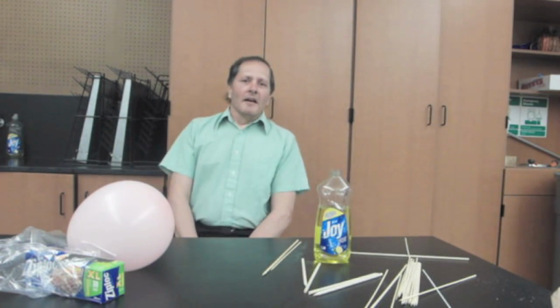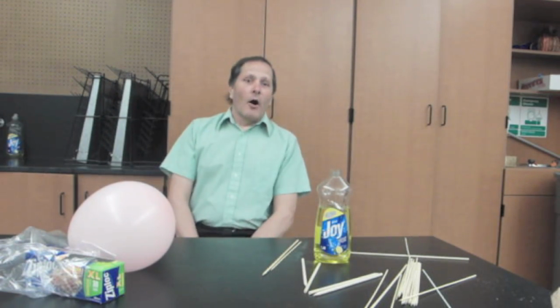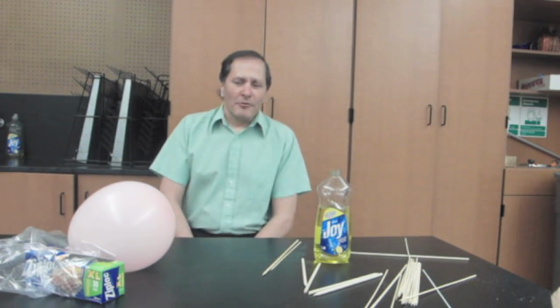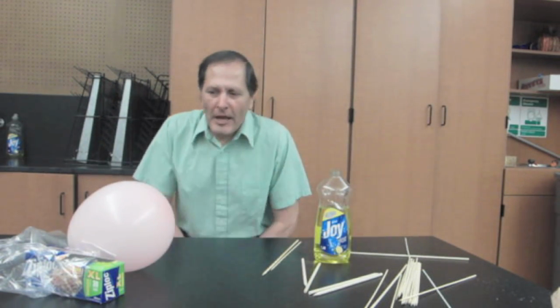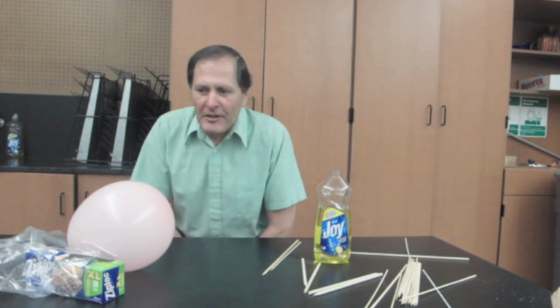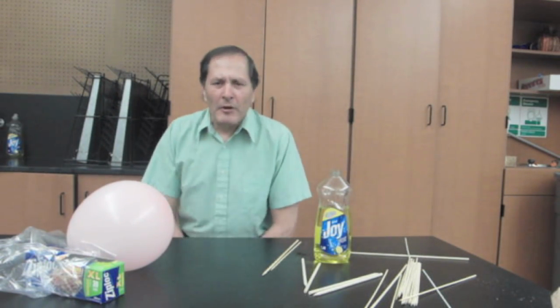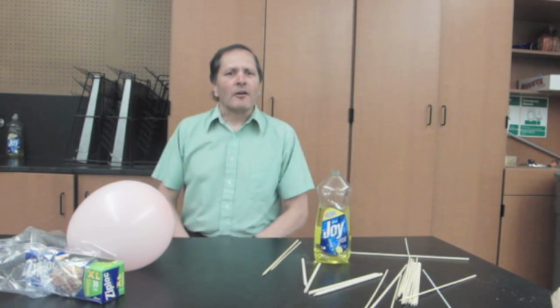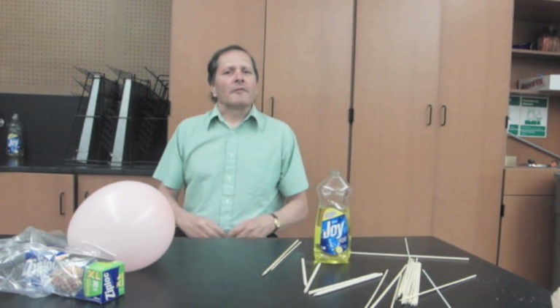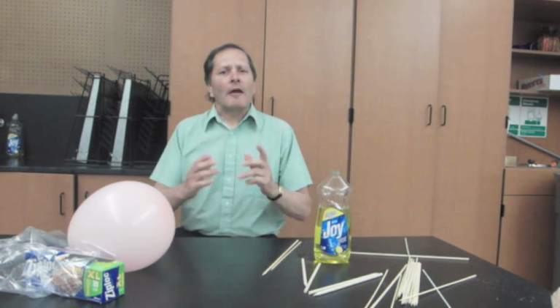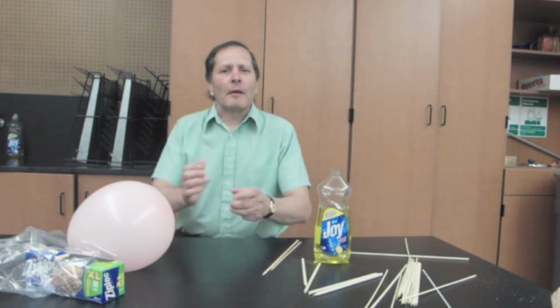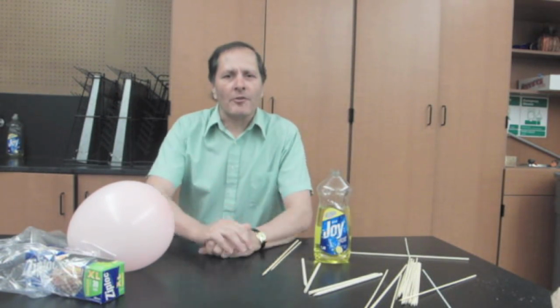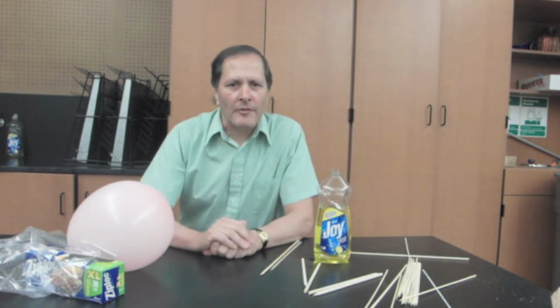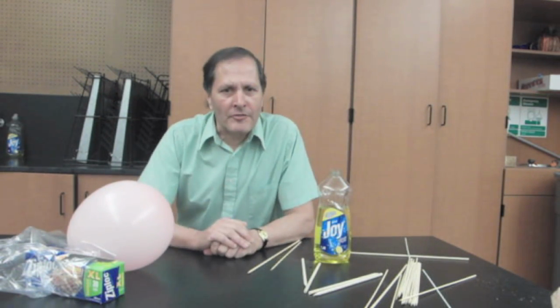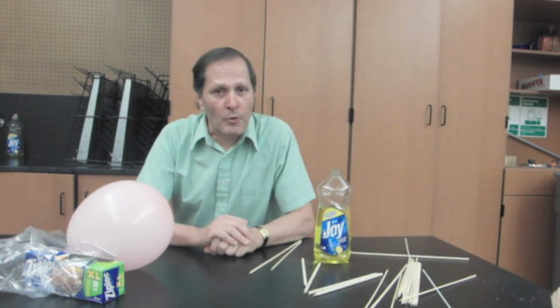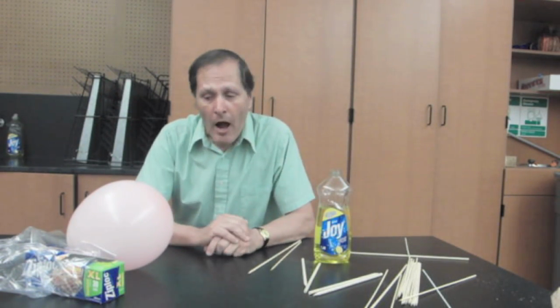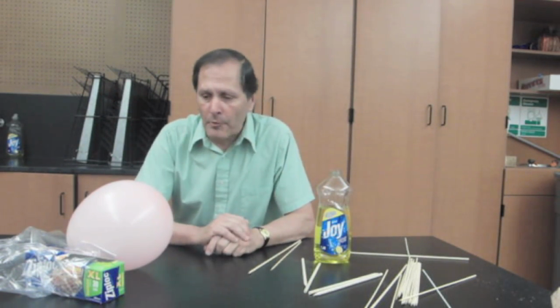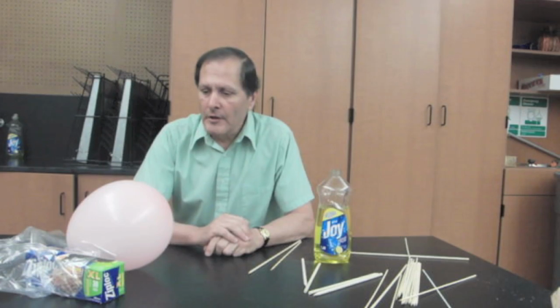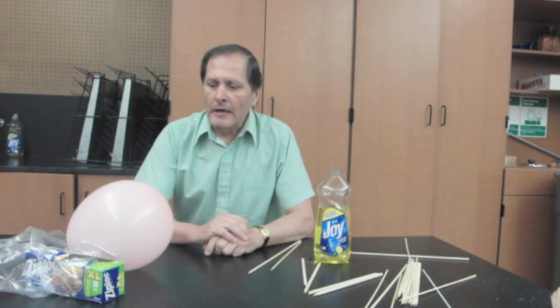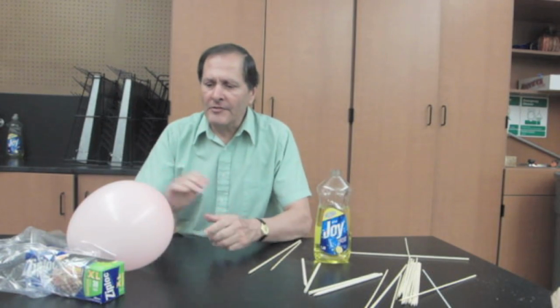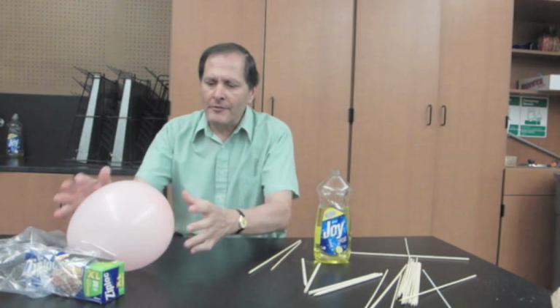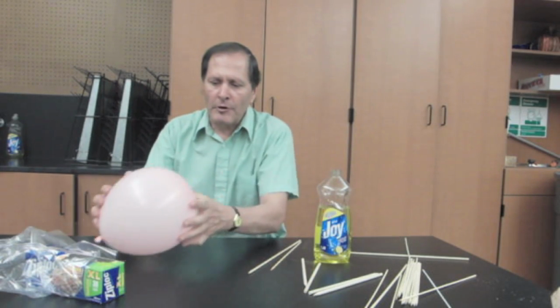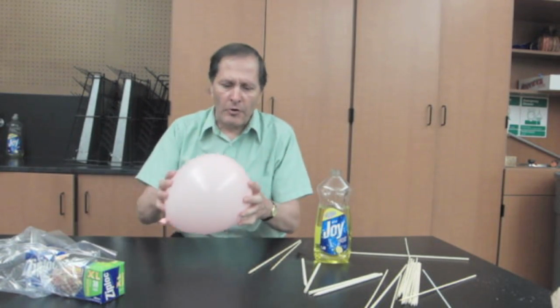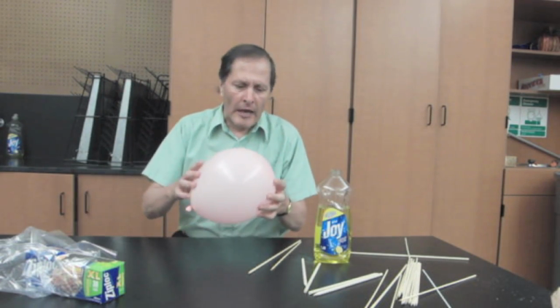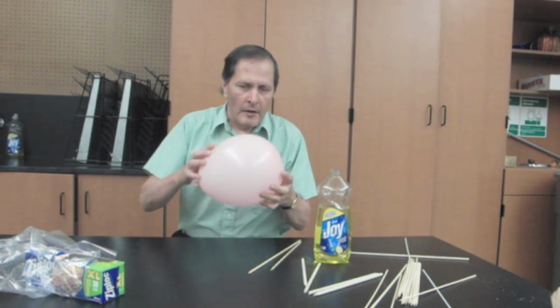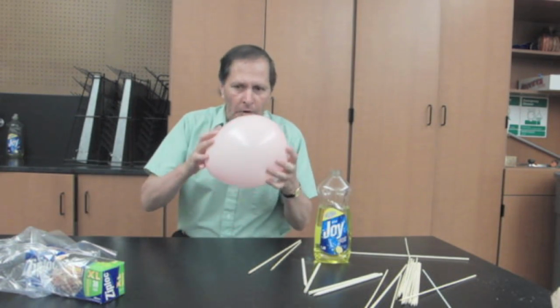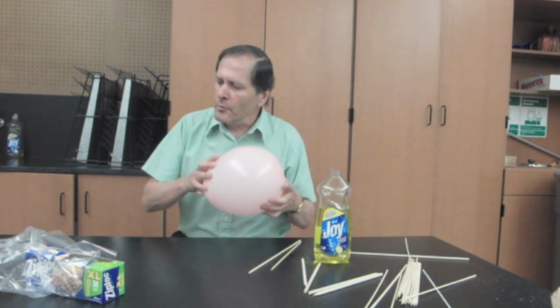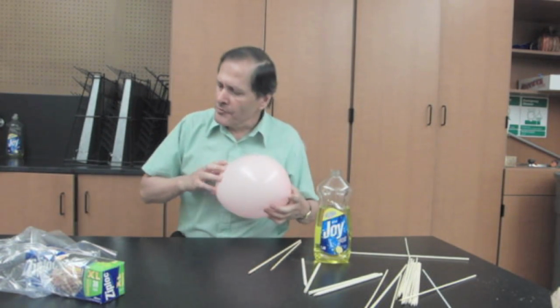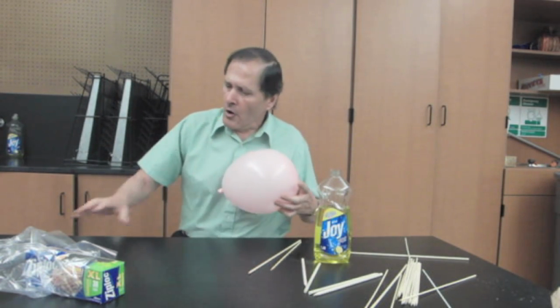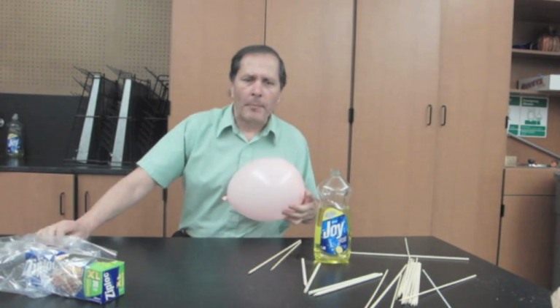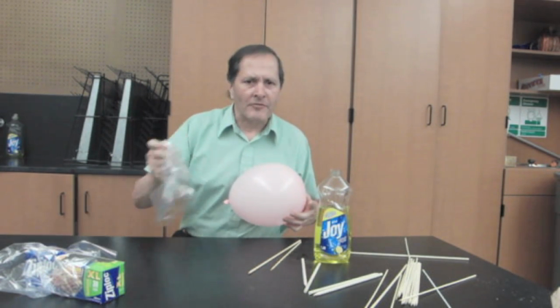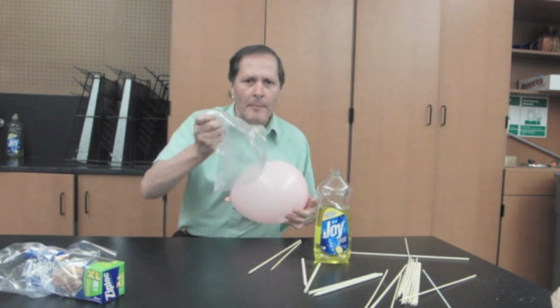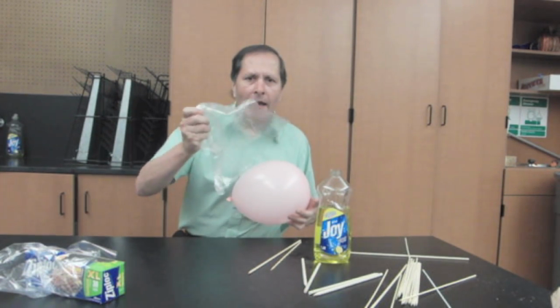Hello, I'm Bruce Shane and today I want to take a look at a favorite demonstration that's done with polymers. In this case, we're either looking at balloons or plastic bags.